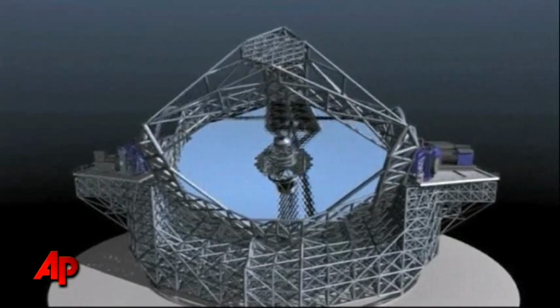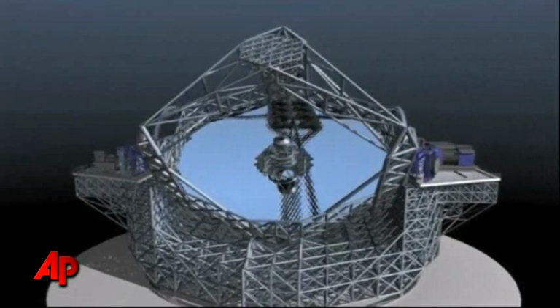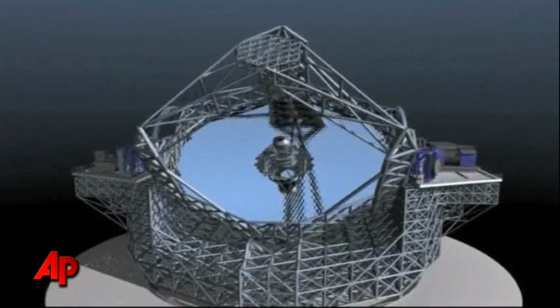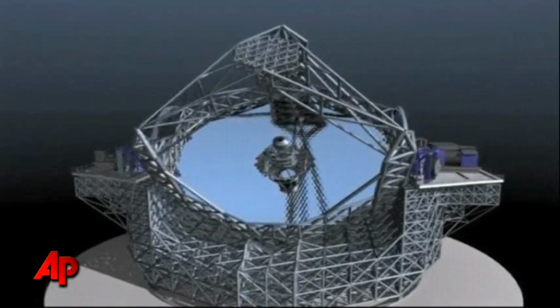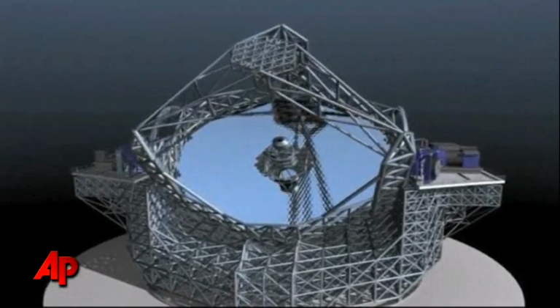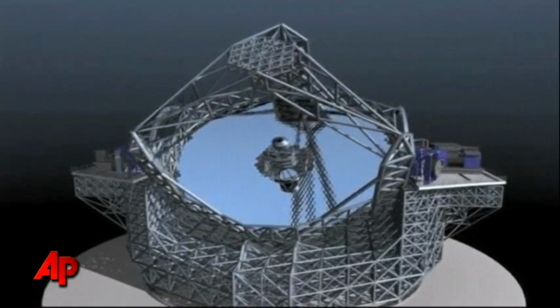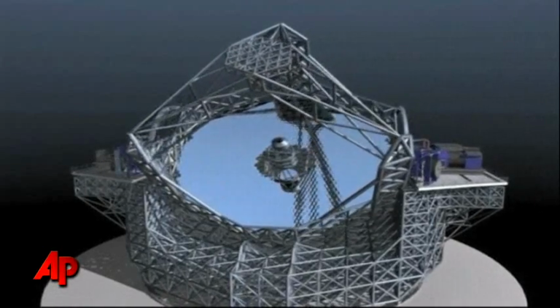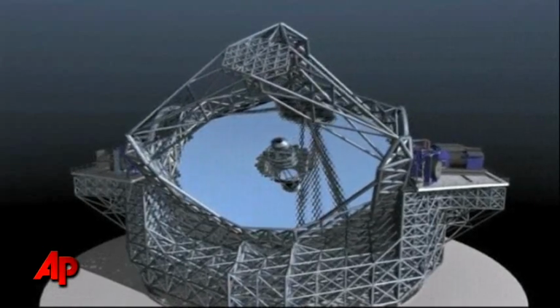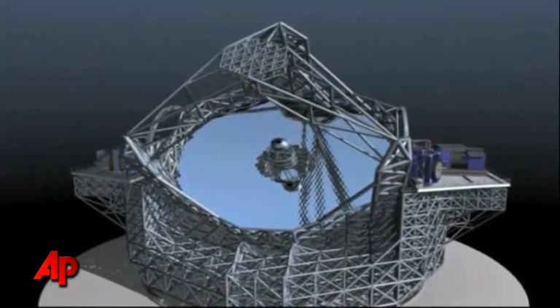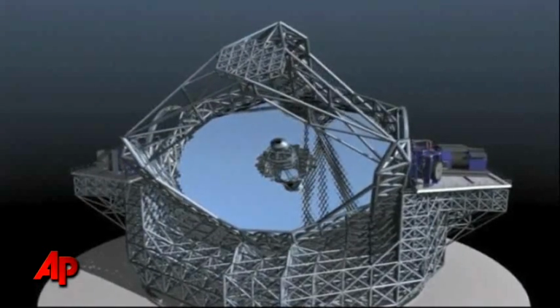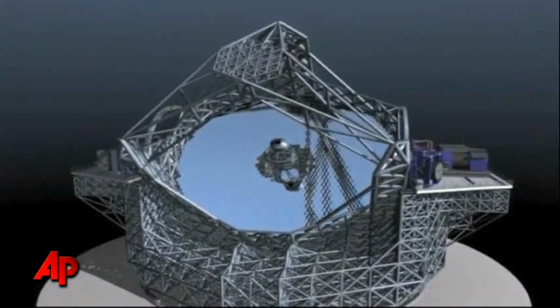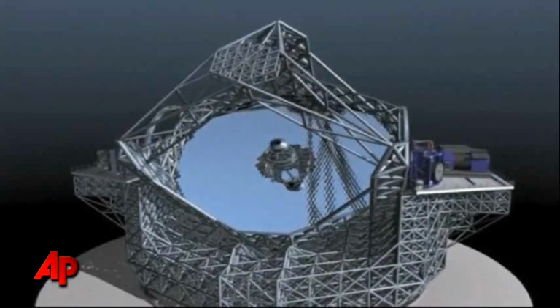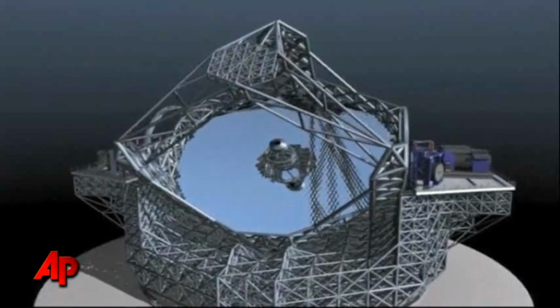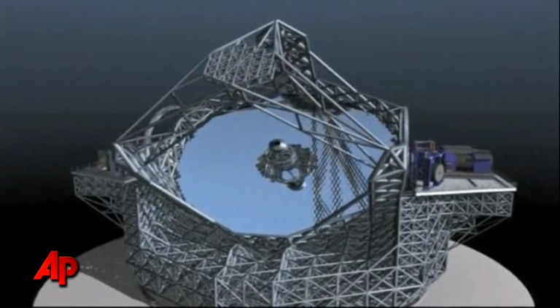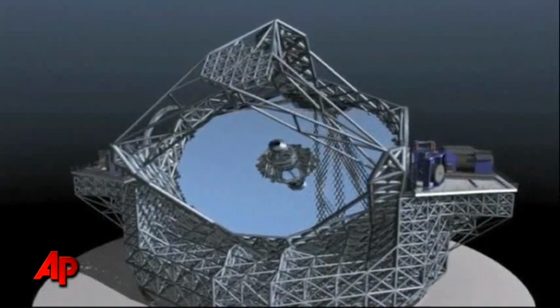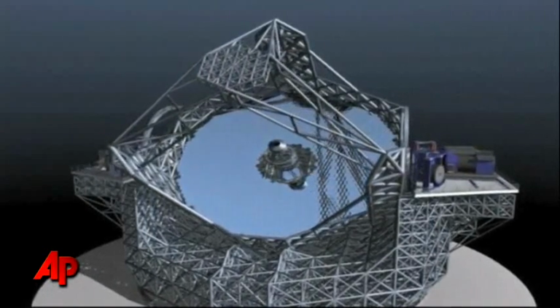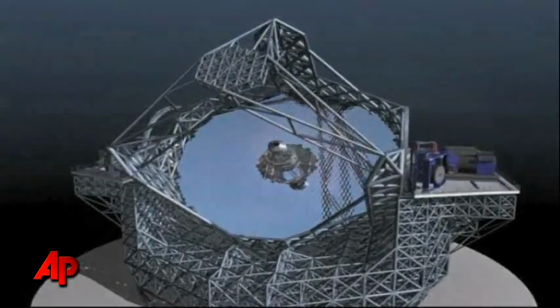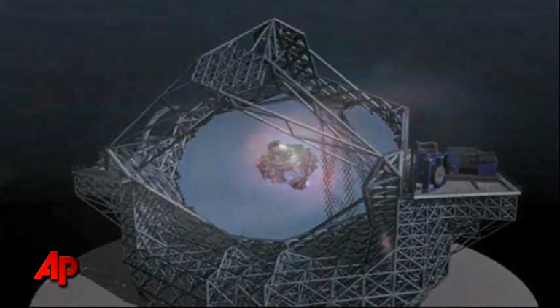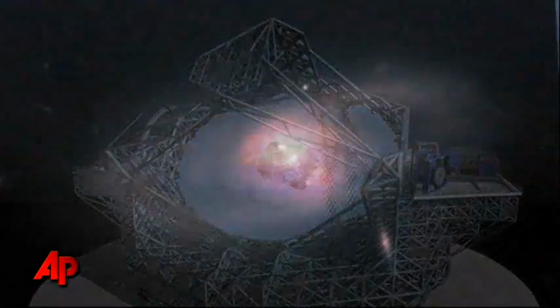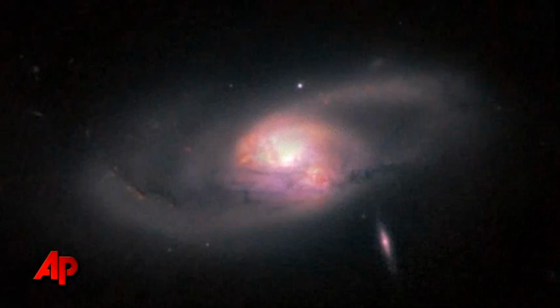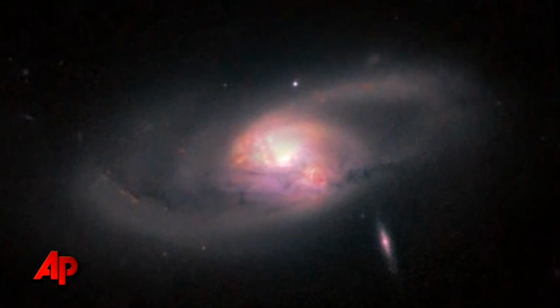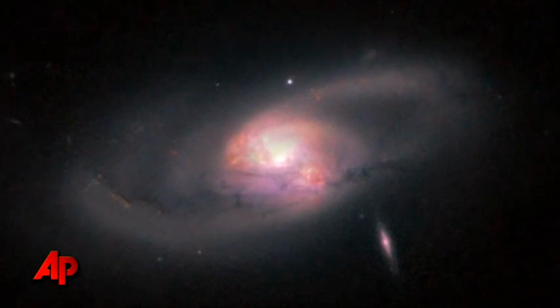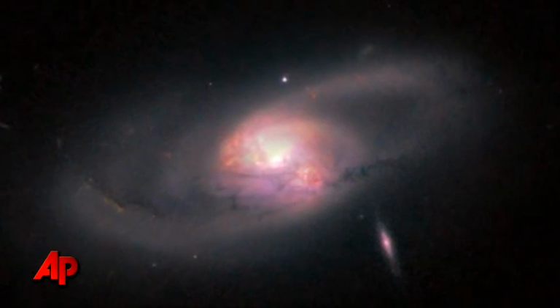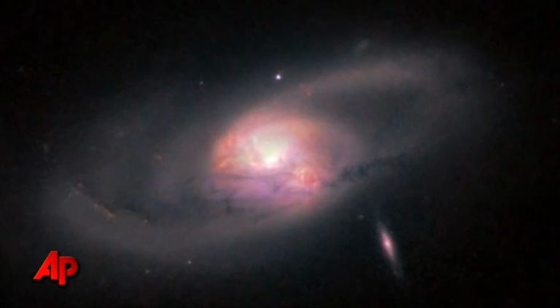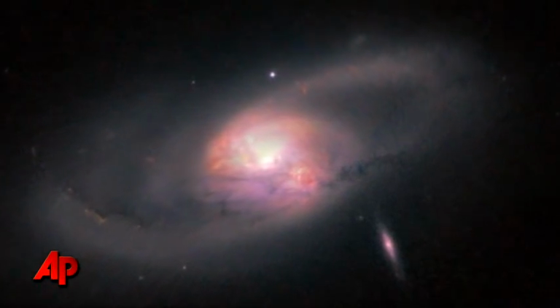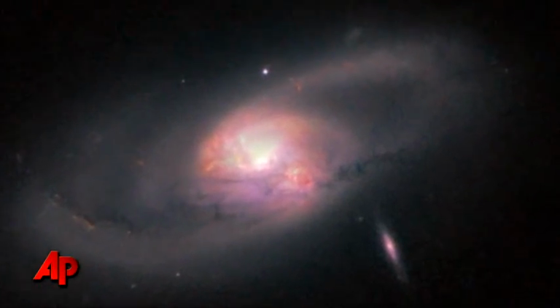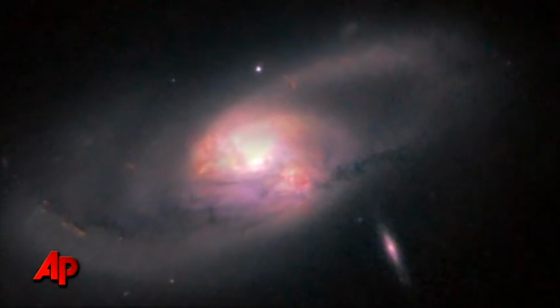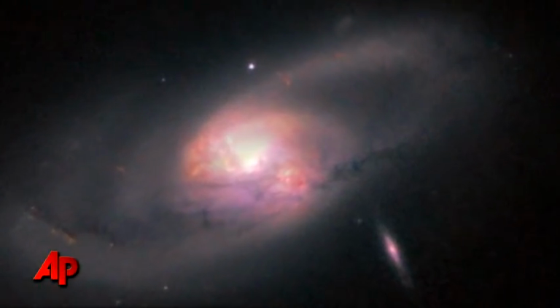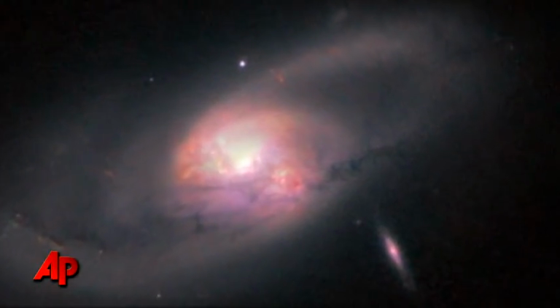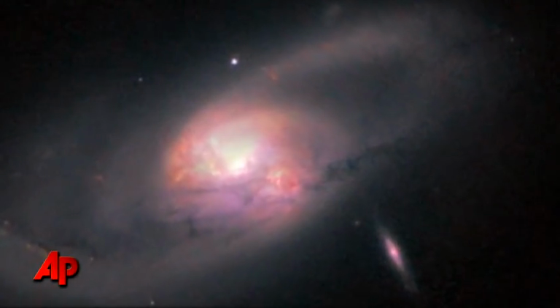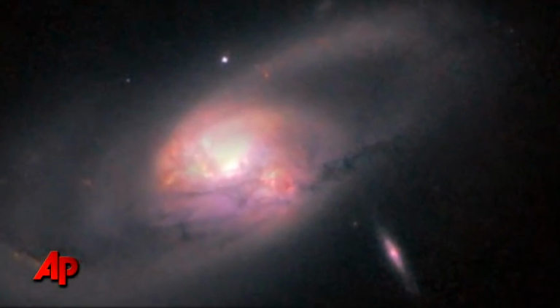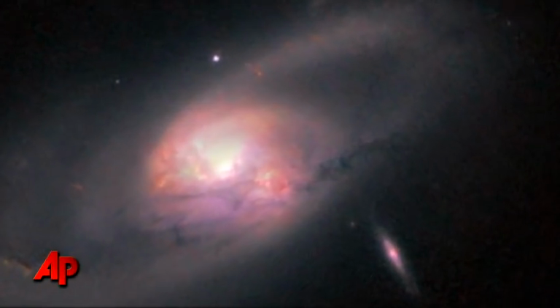When completed, the giant eye will enable astronomers to learn about the galaxies that were formed after the Big Bang.